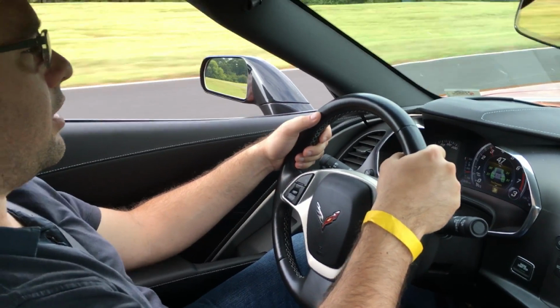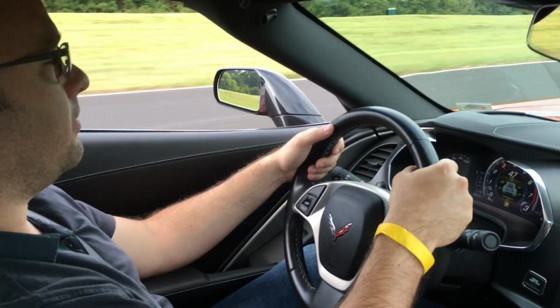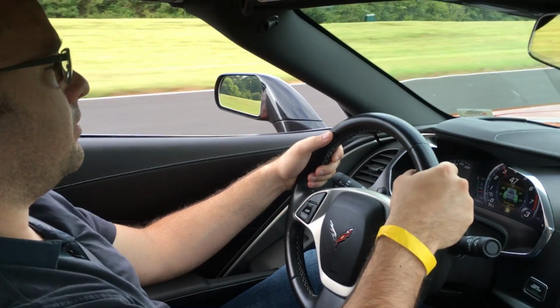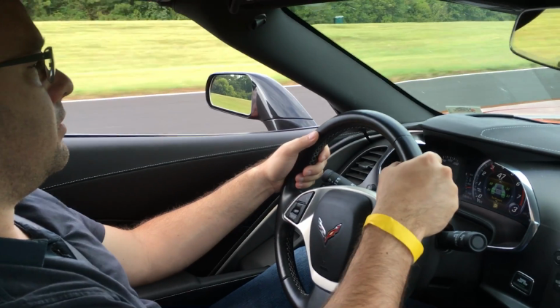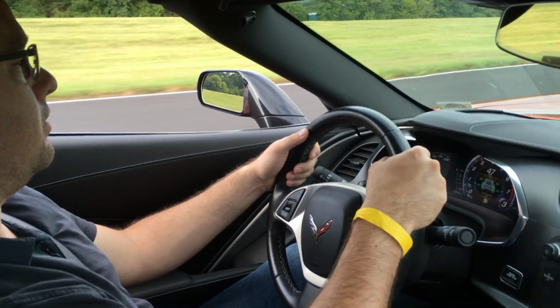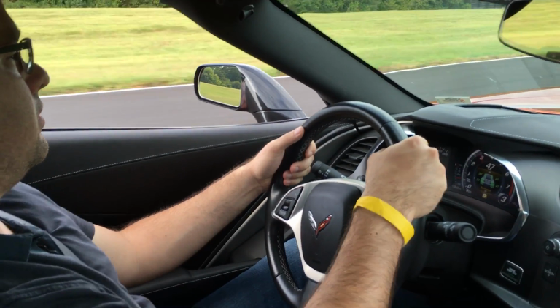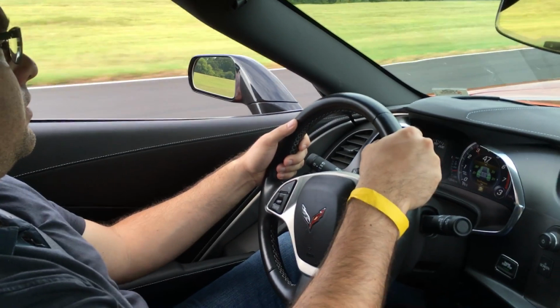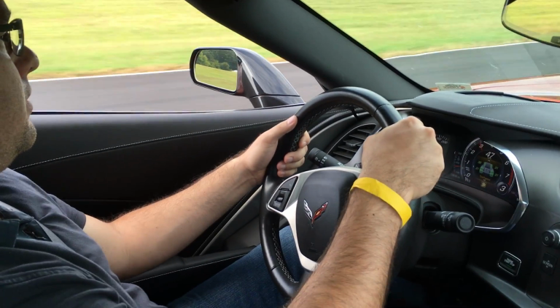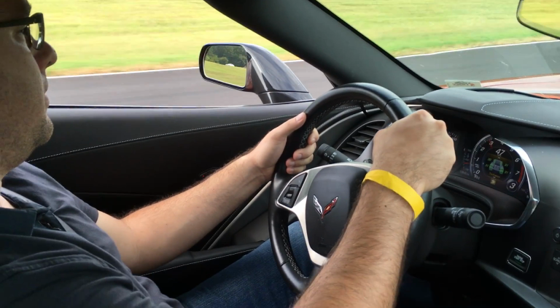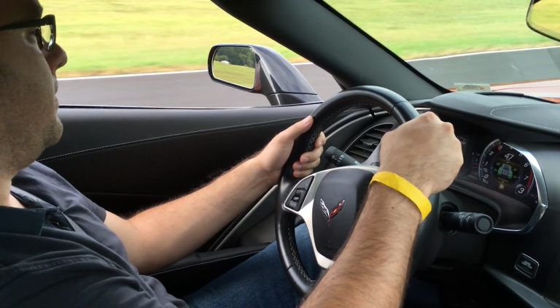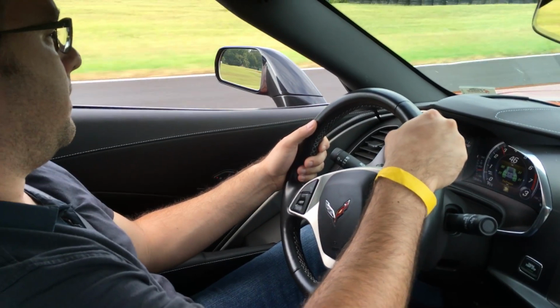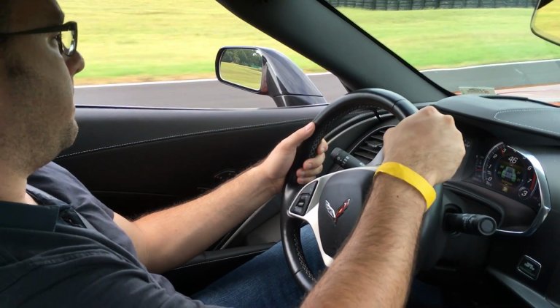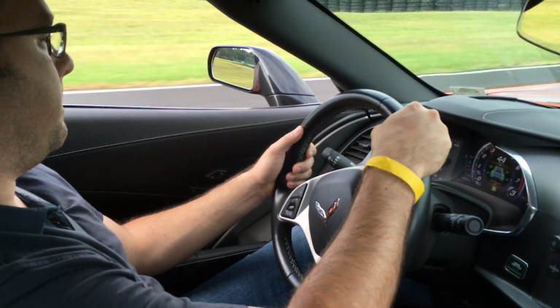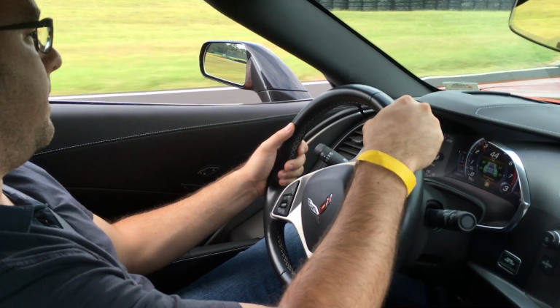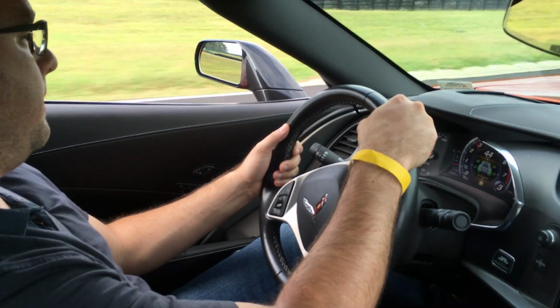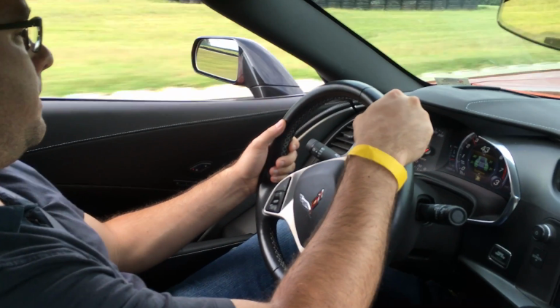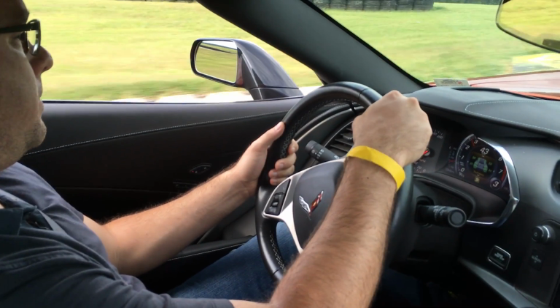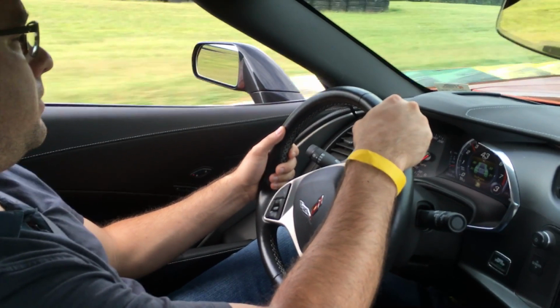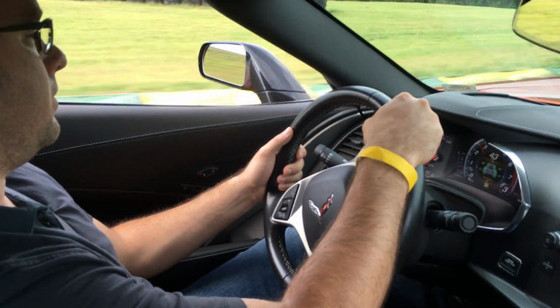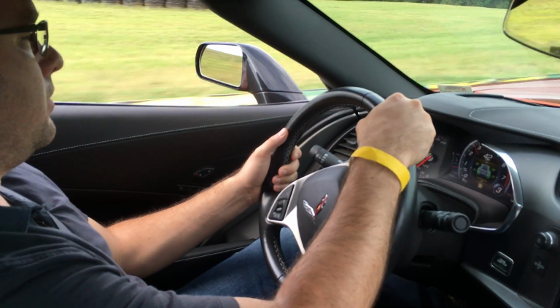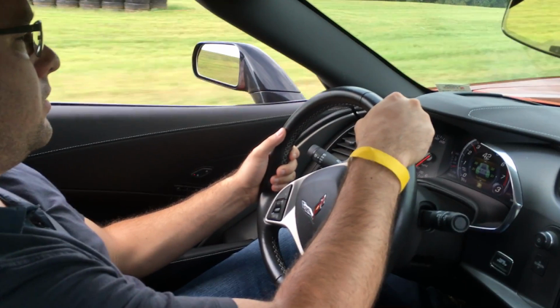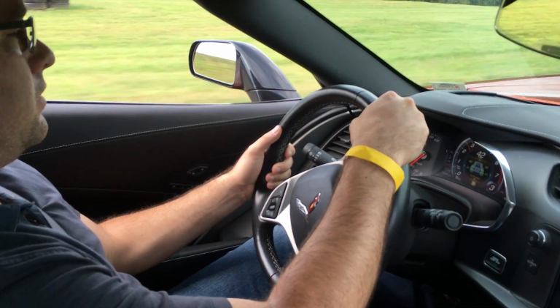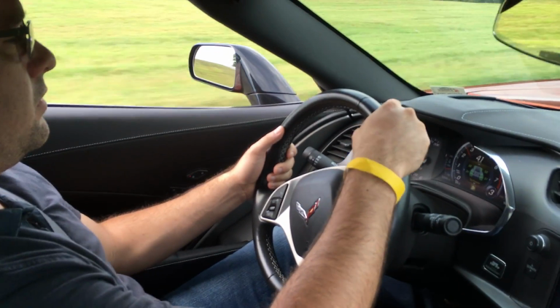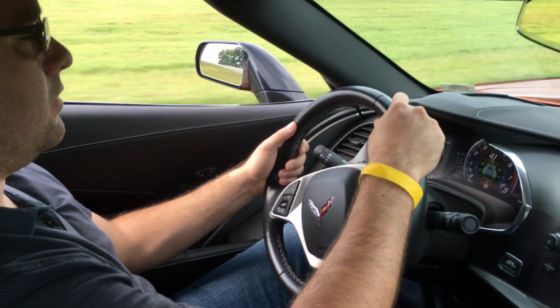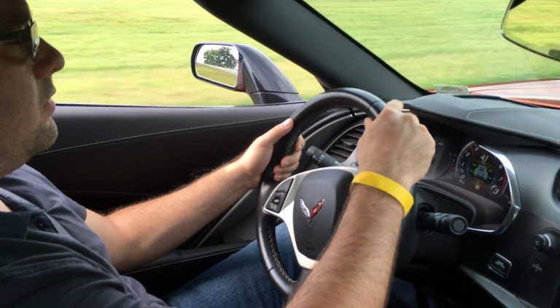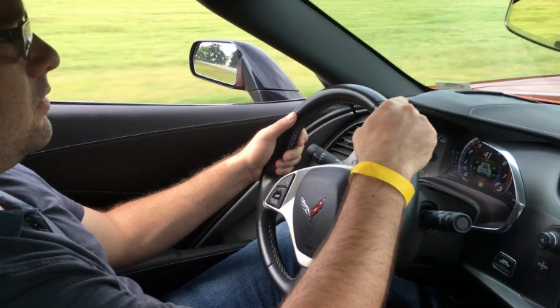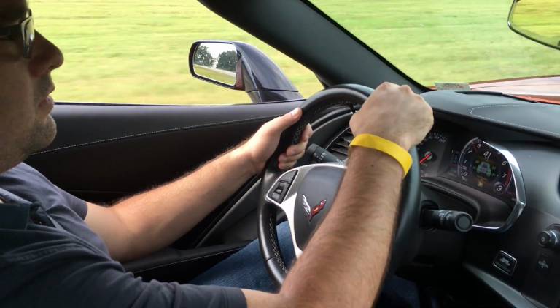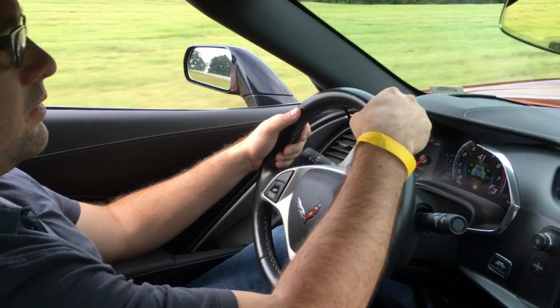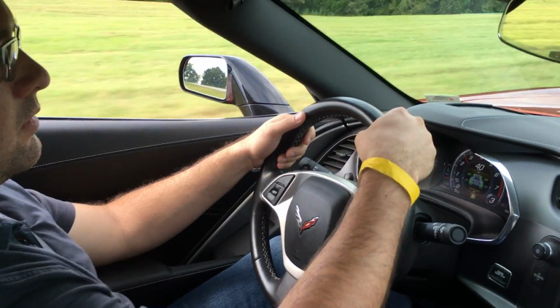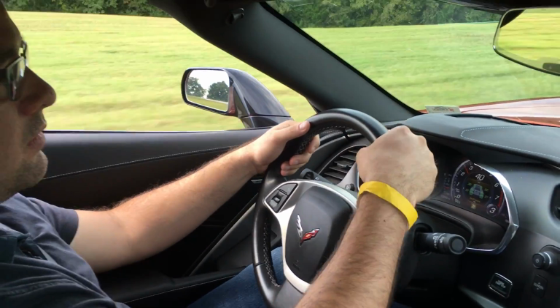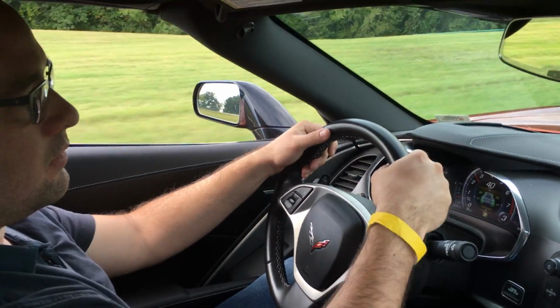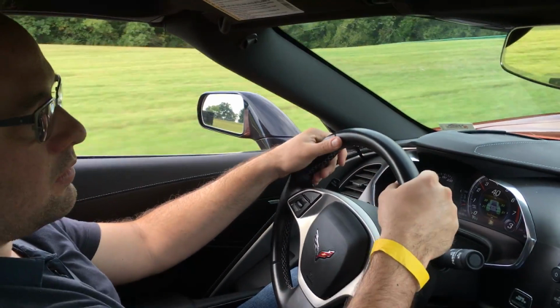Now a little bit of braking. We're going downhill a considerable amount here. We actually dropped 10 stories in less than a quarter of a mile.